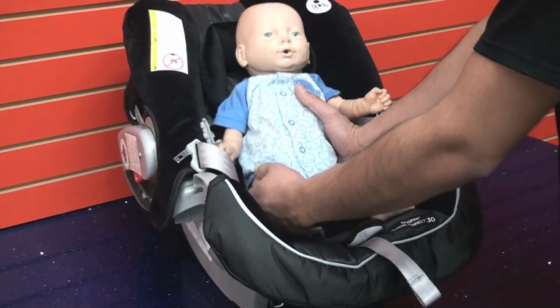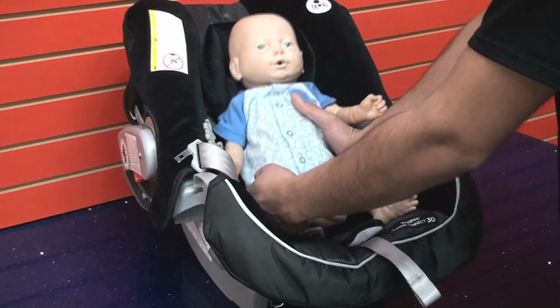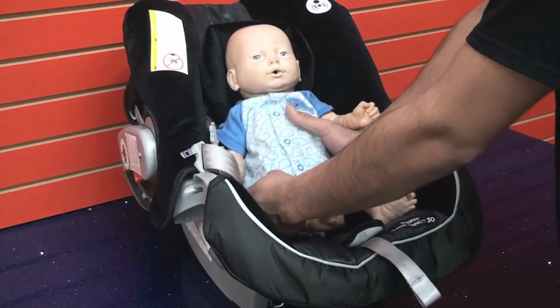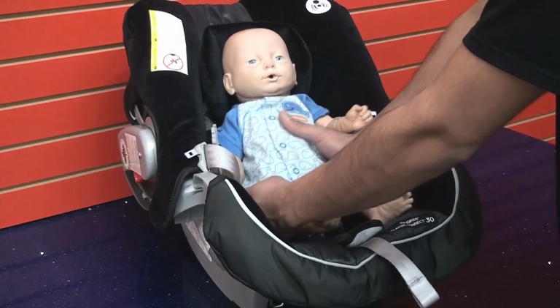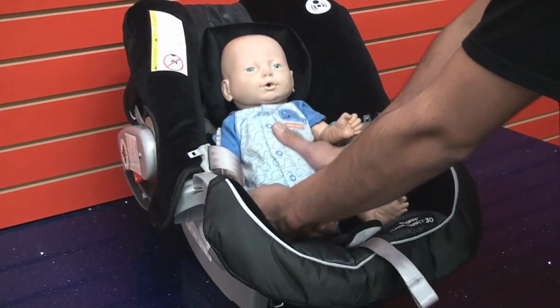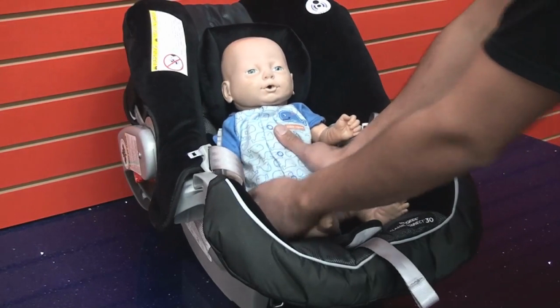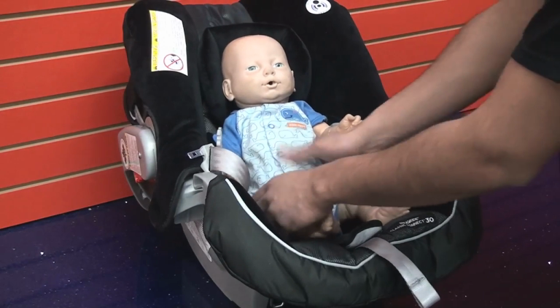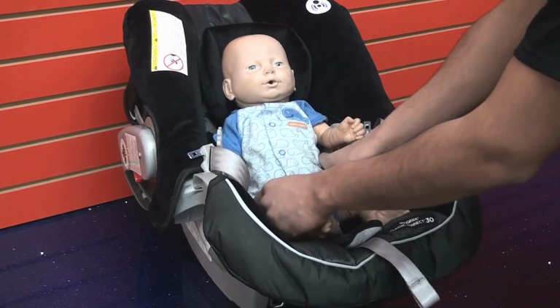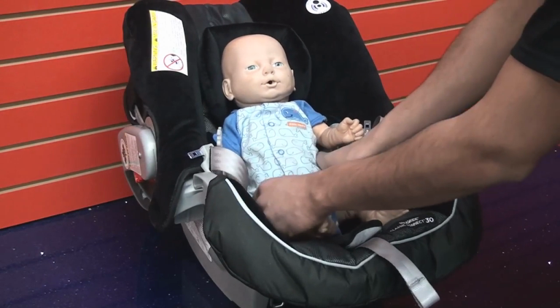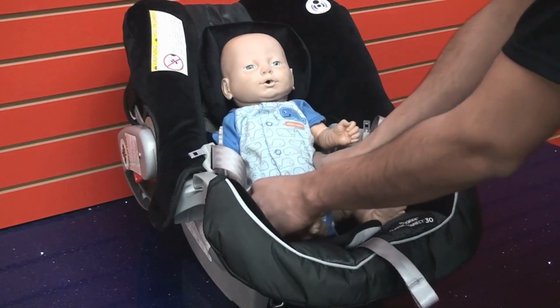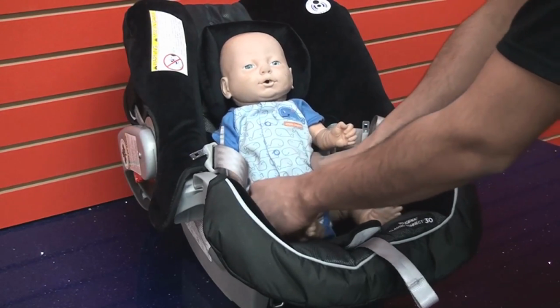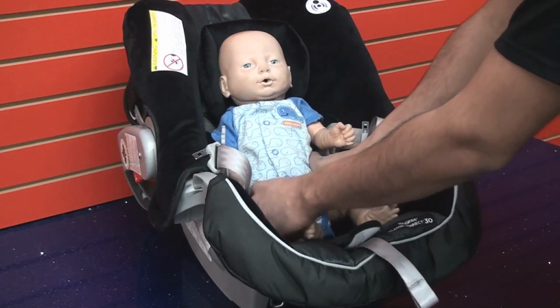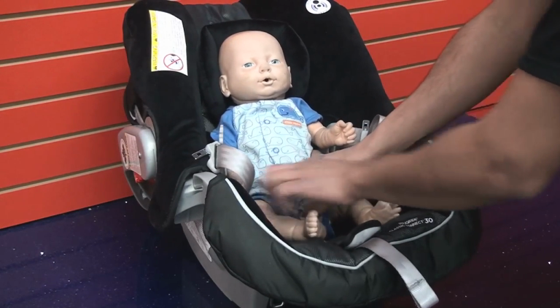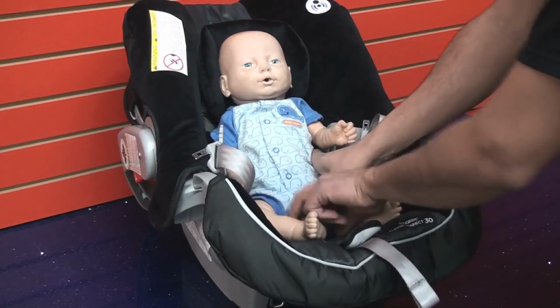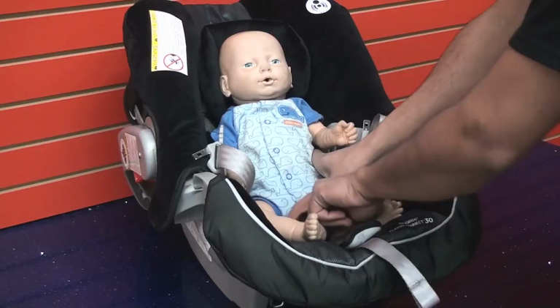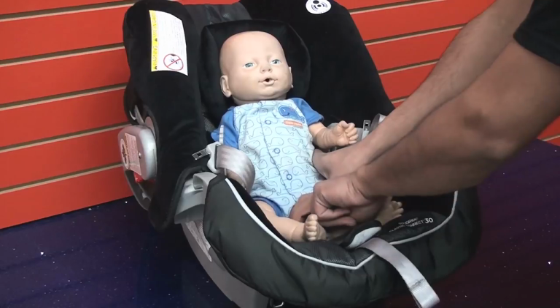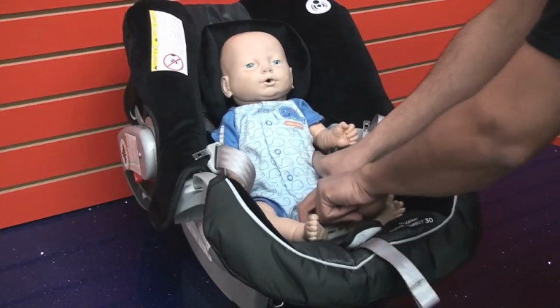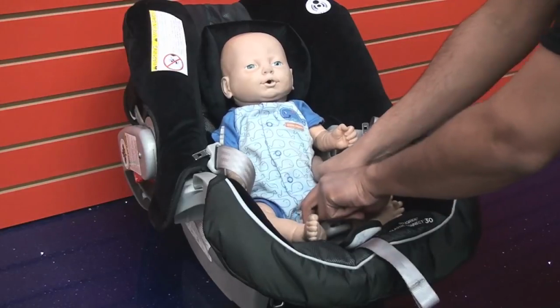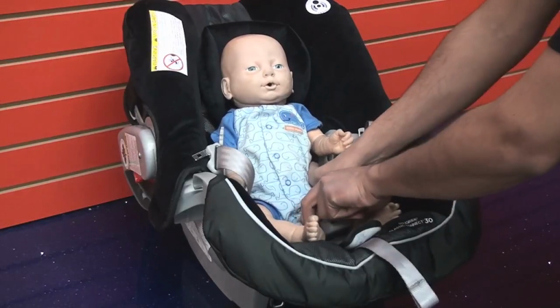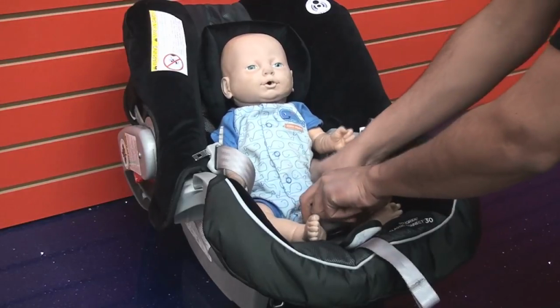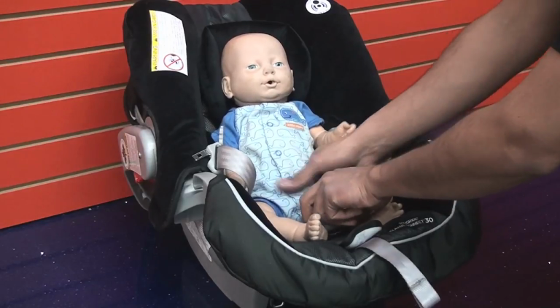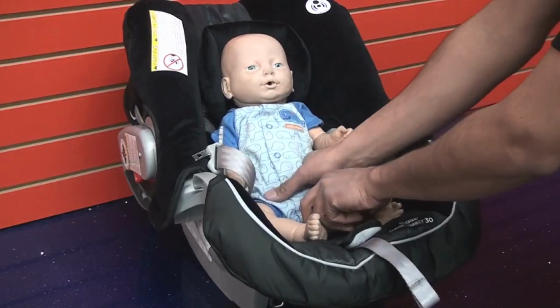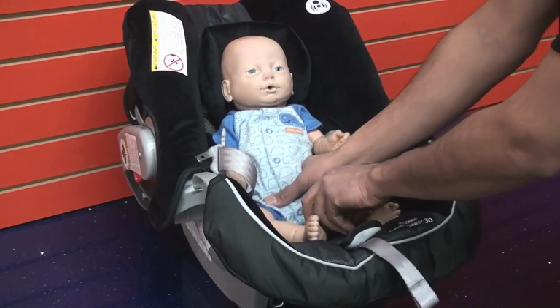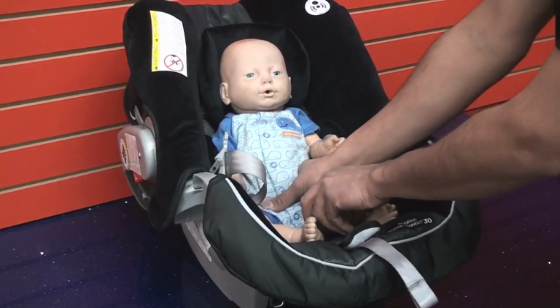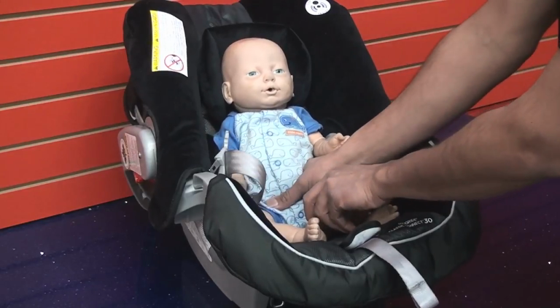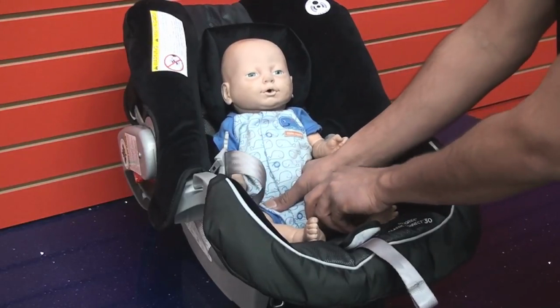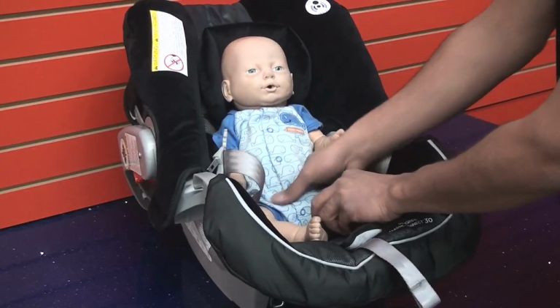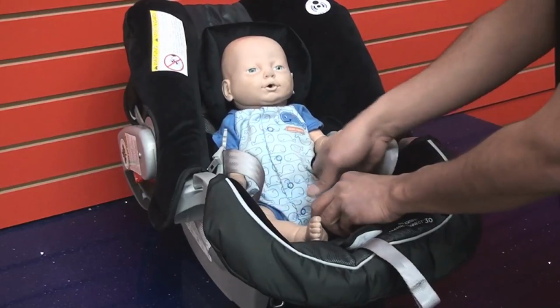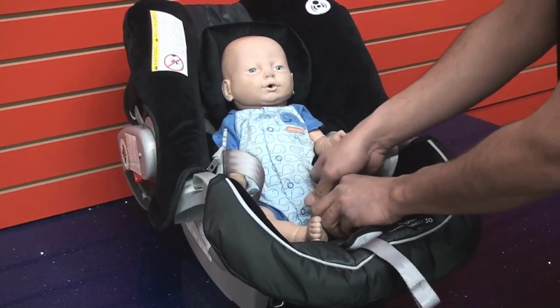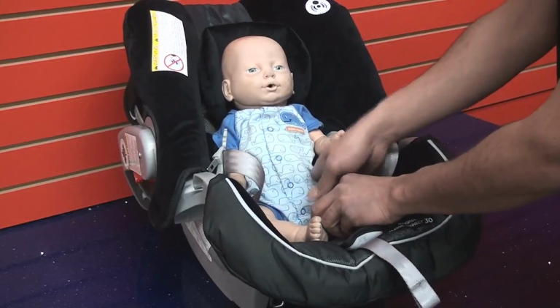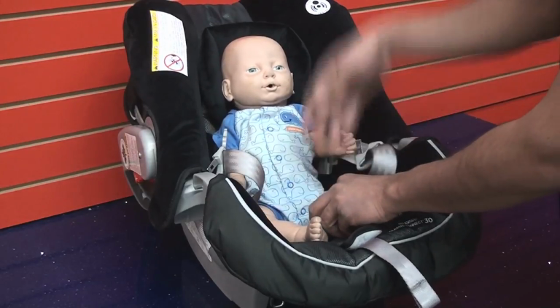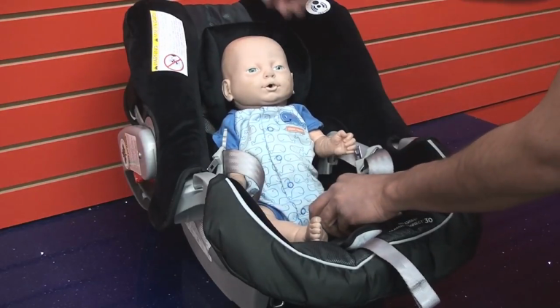Step 2. Place the child into the seat with their bum all the way into the back.